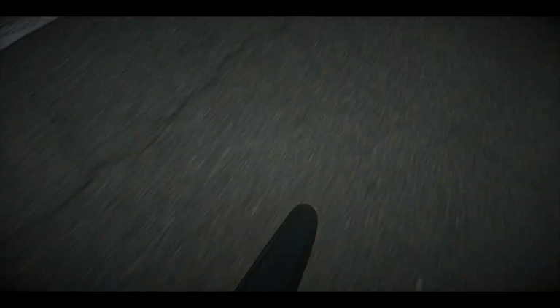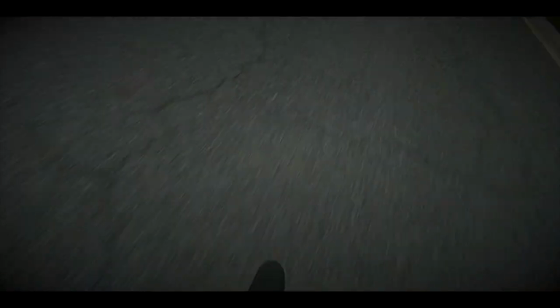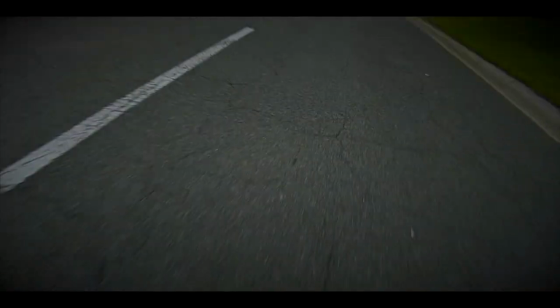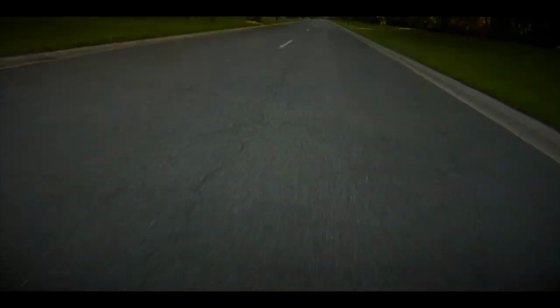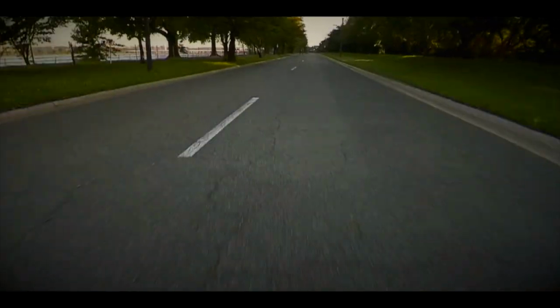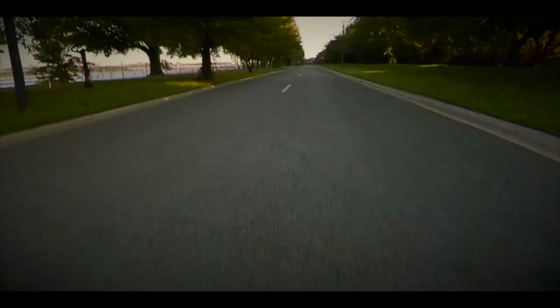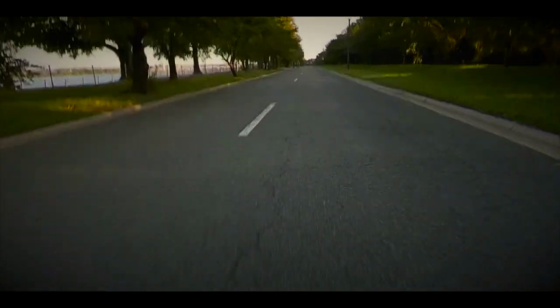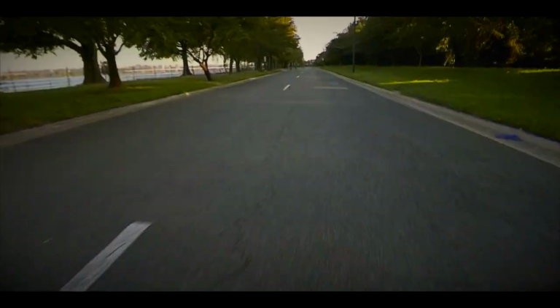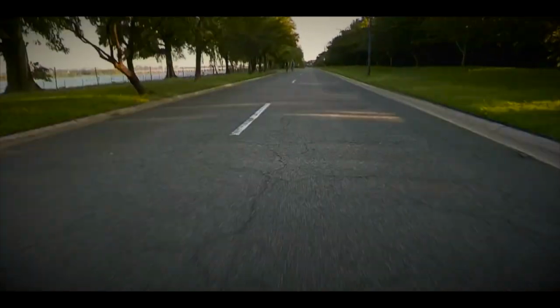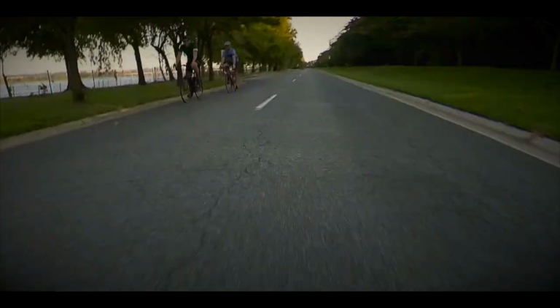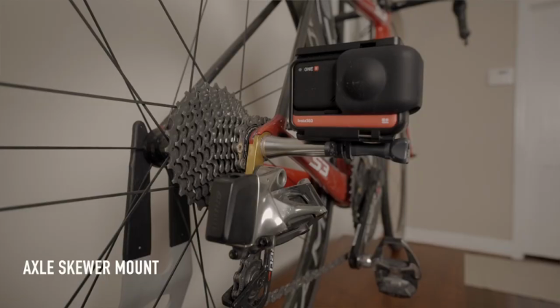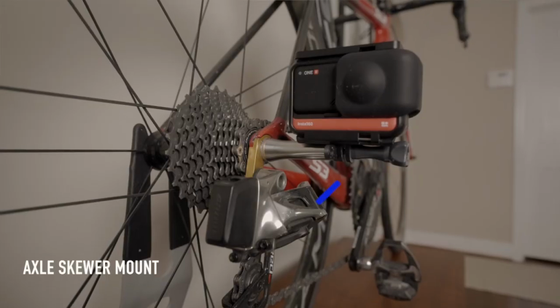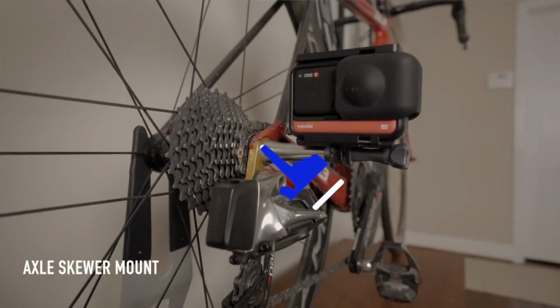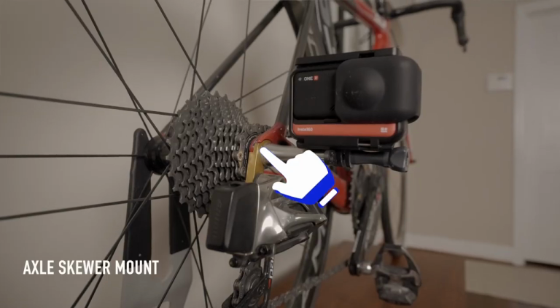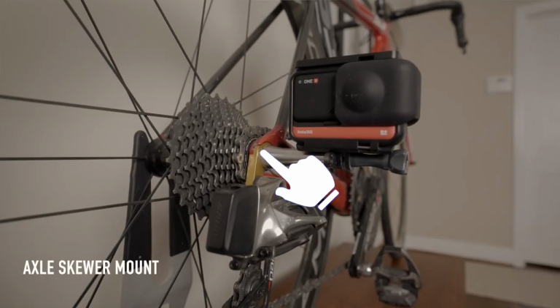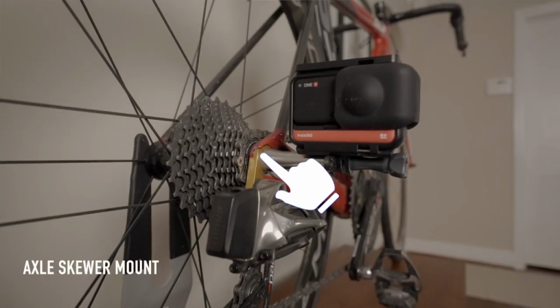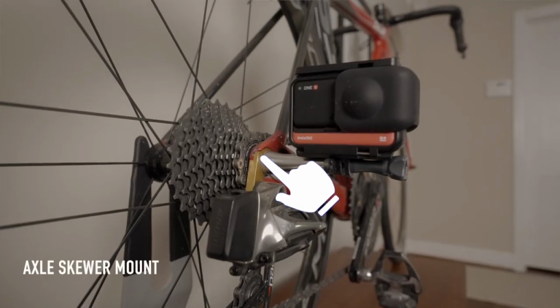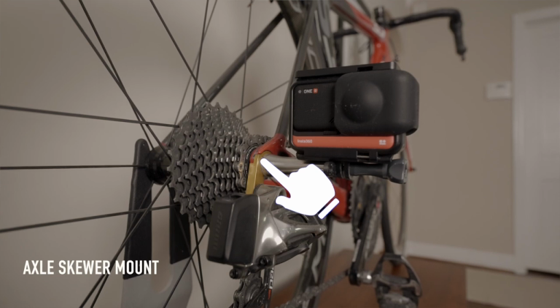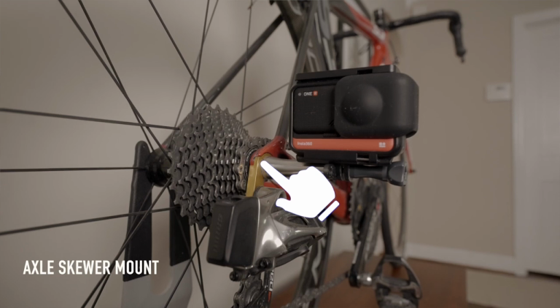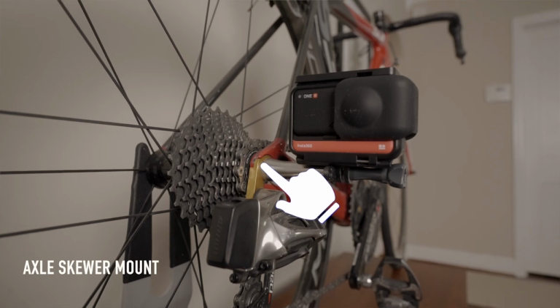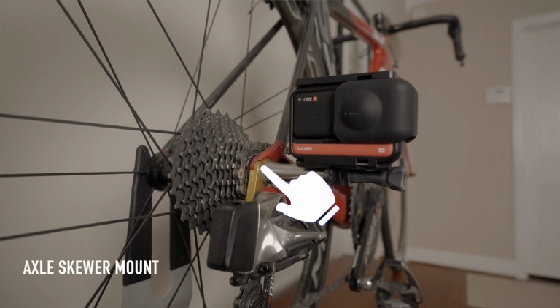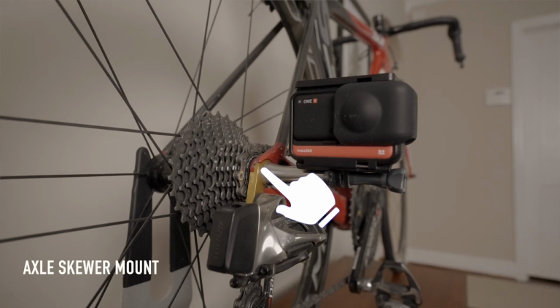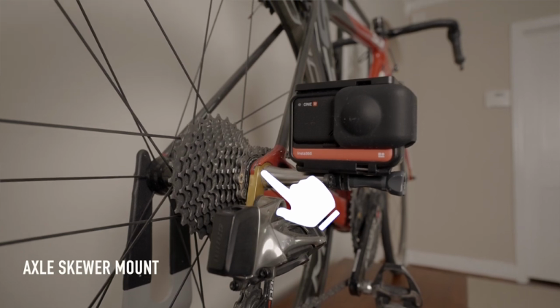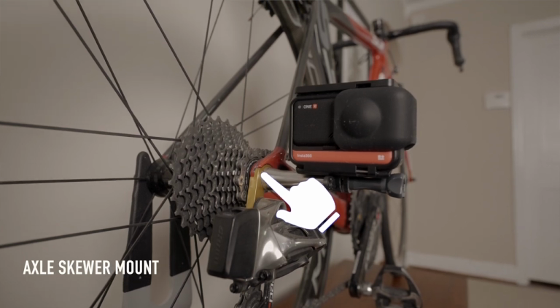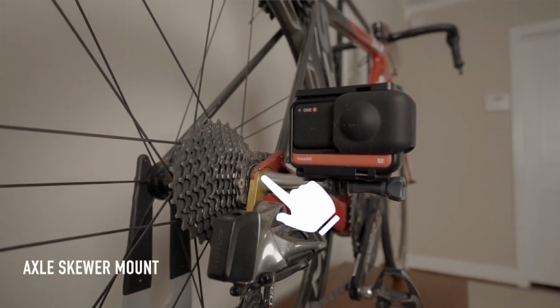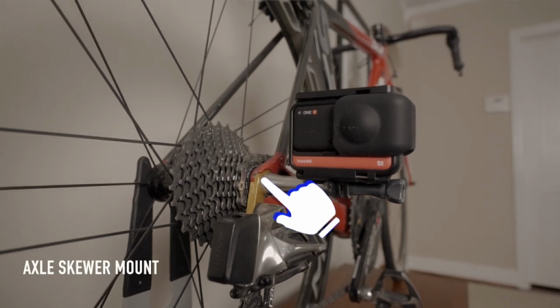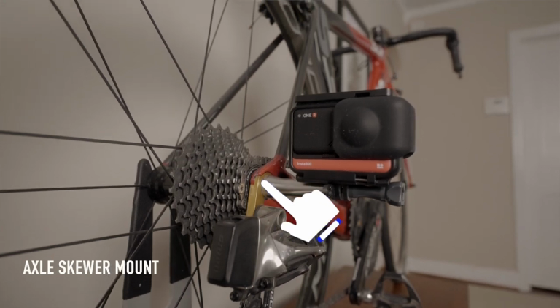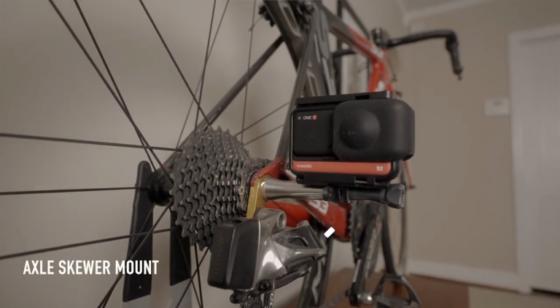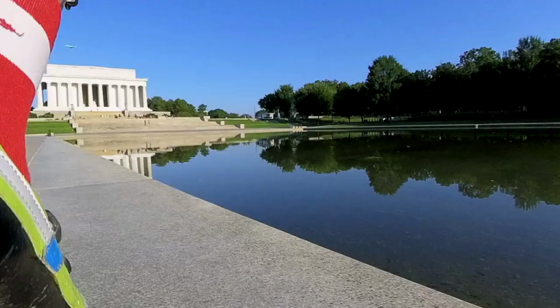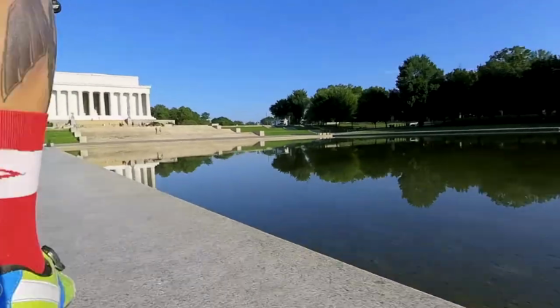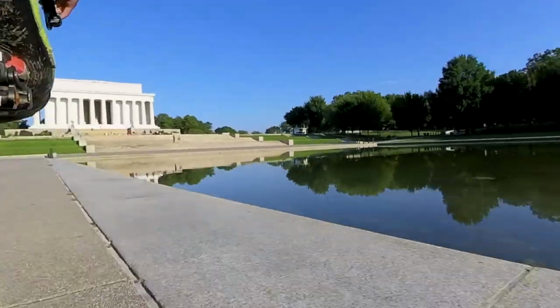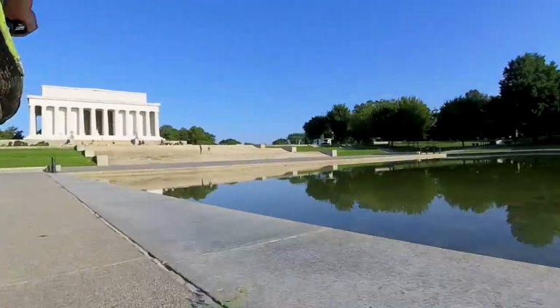The last mount is the axle mount, which replaces one side of a quick release skewer. I really like this angle, but I did insert it wrong once and I almost lost the wheel.